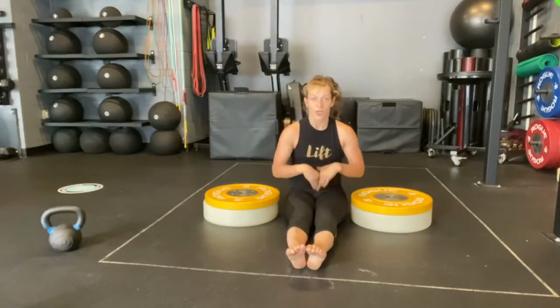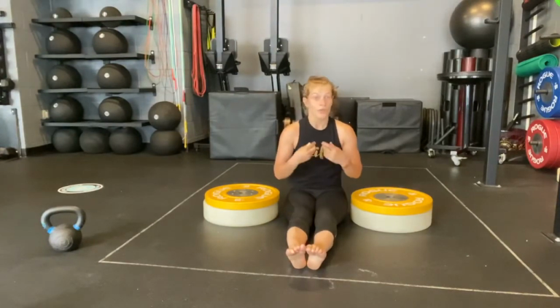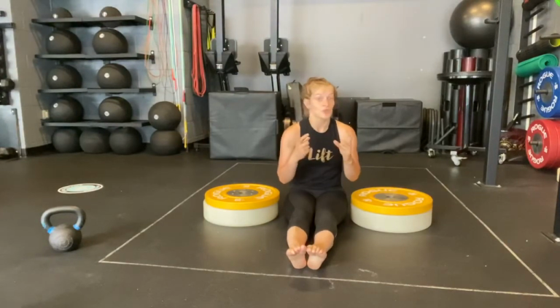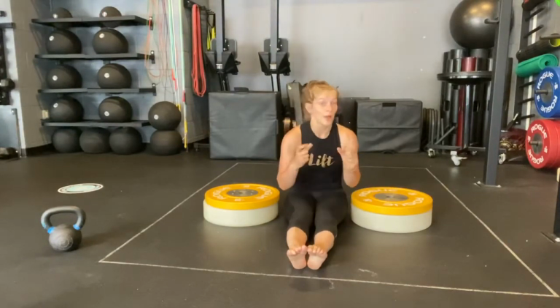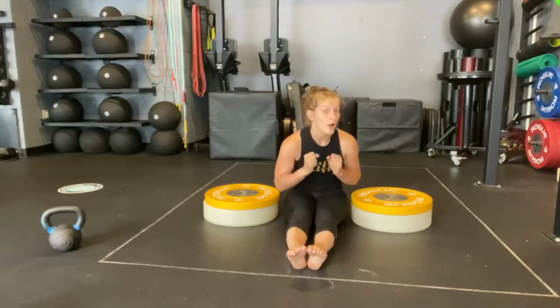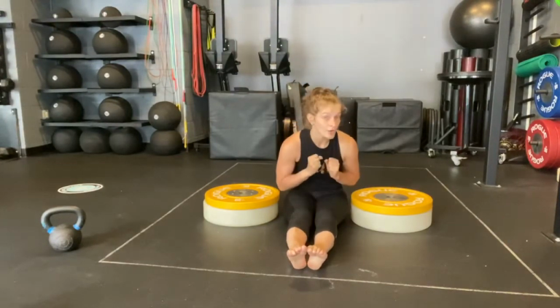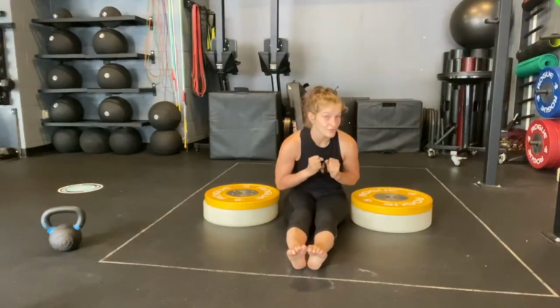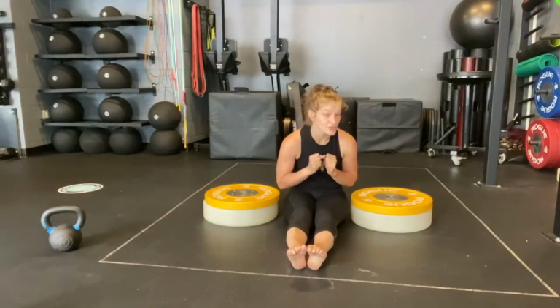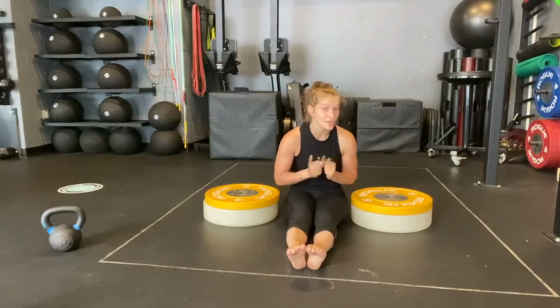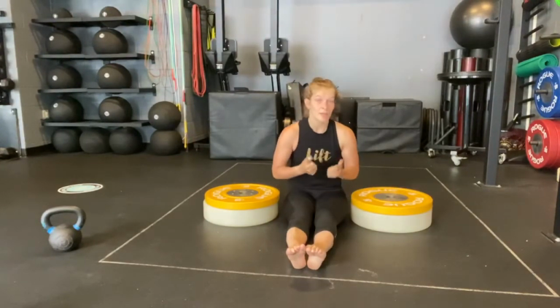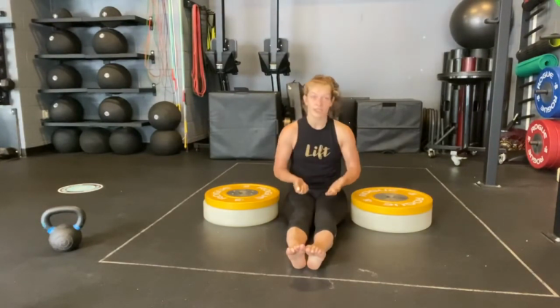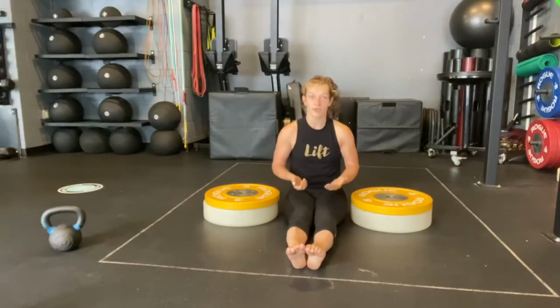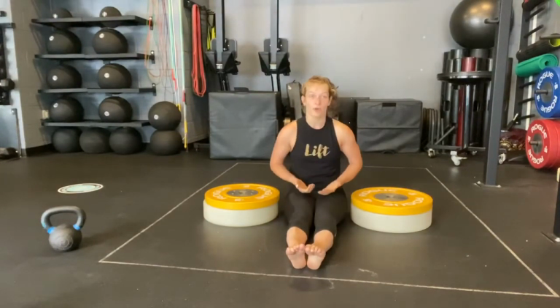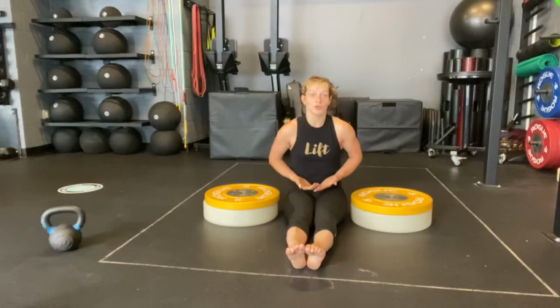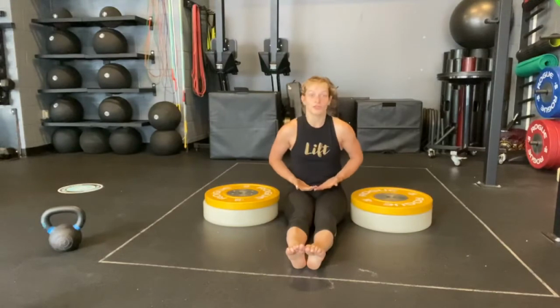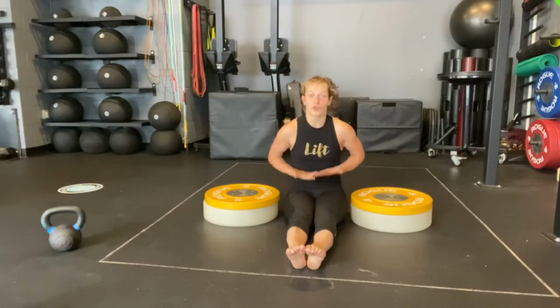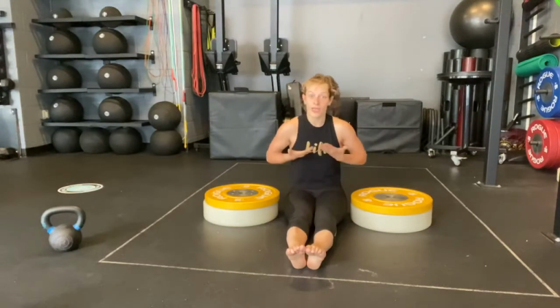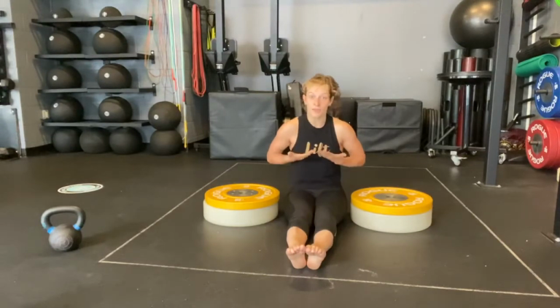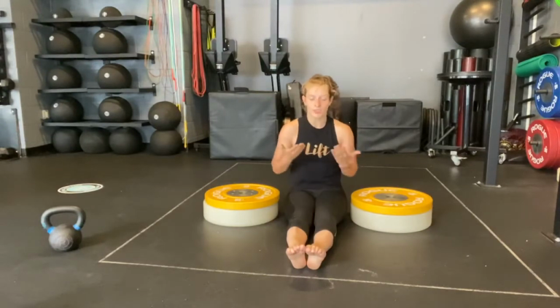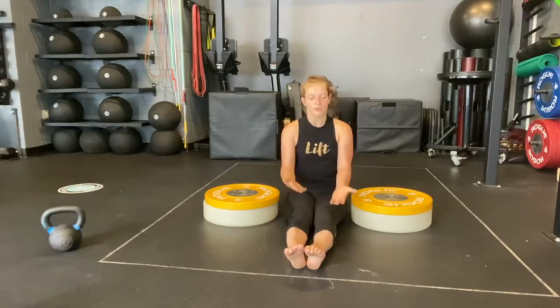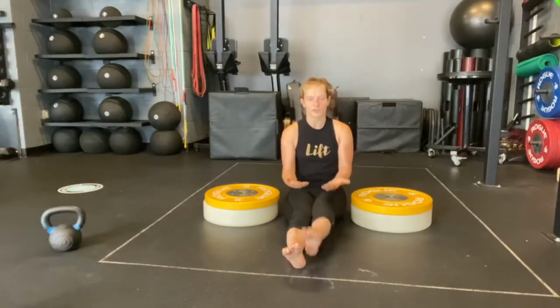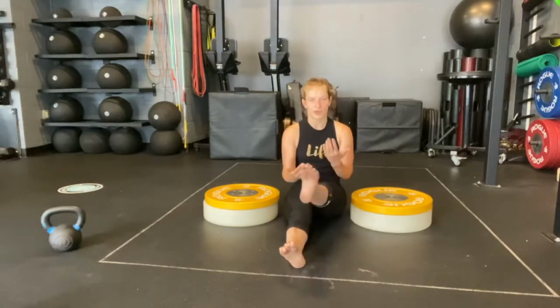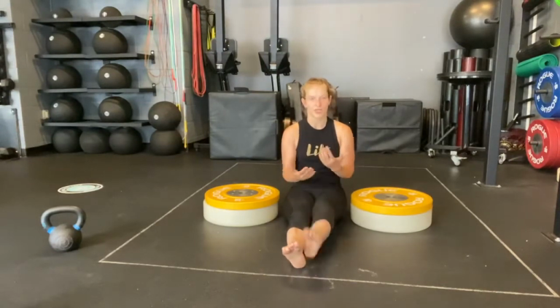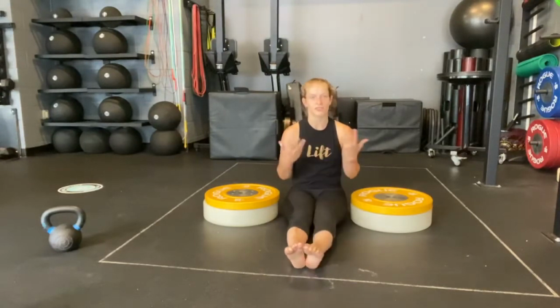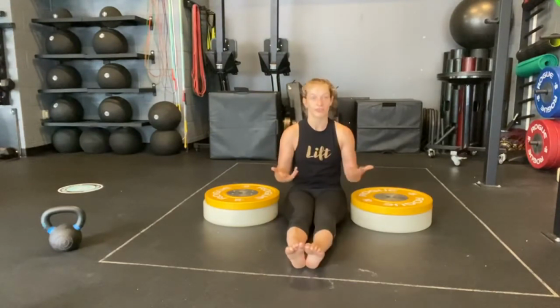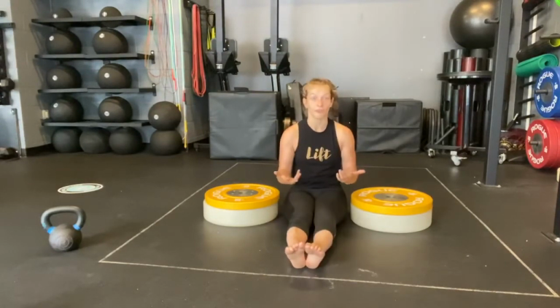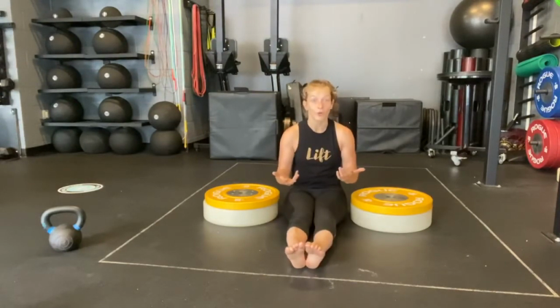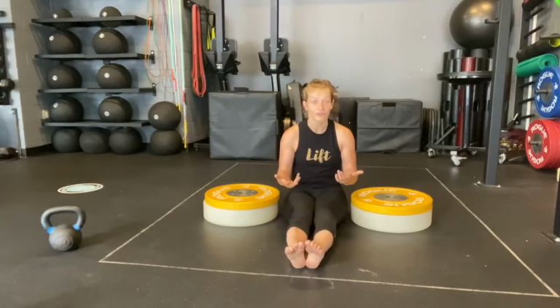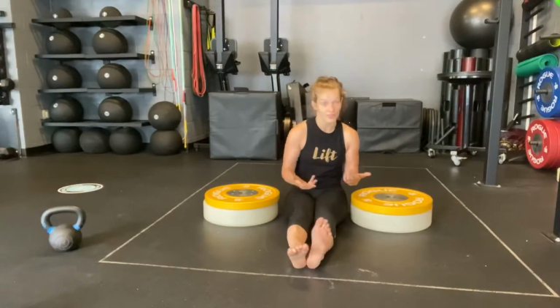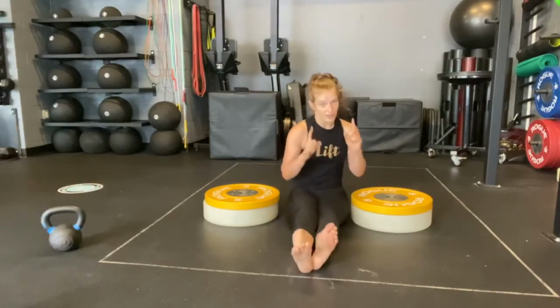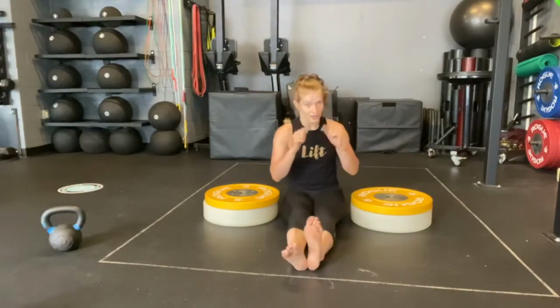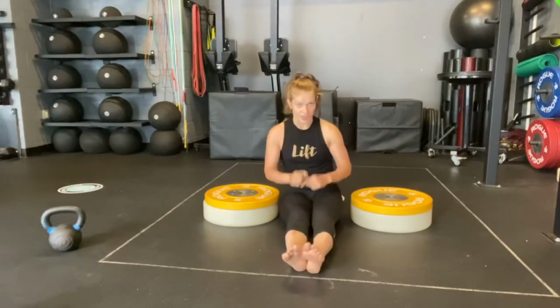We can try a harder version by seeing if, when you lift your hips, you also simultaneously lift both feet. Here it is.